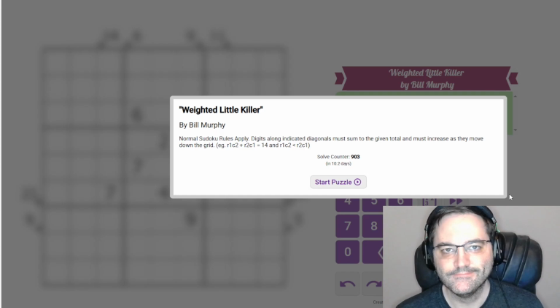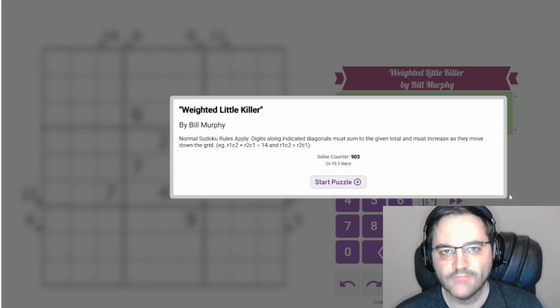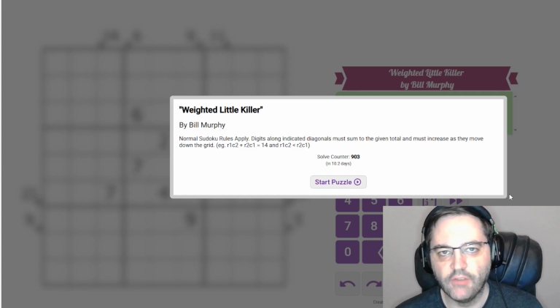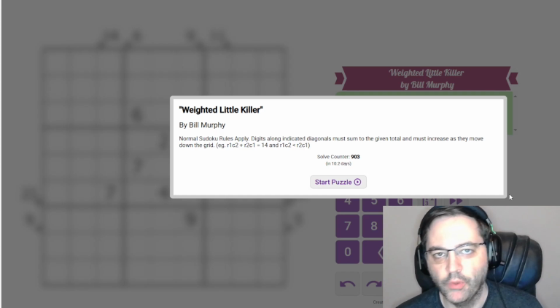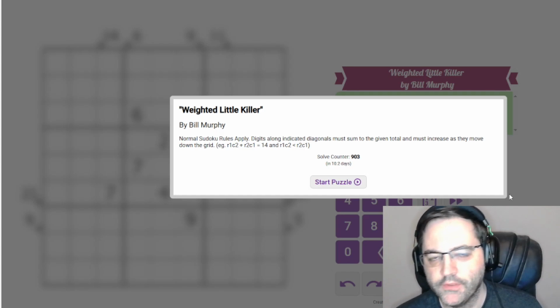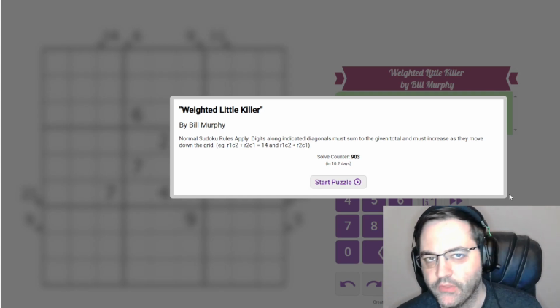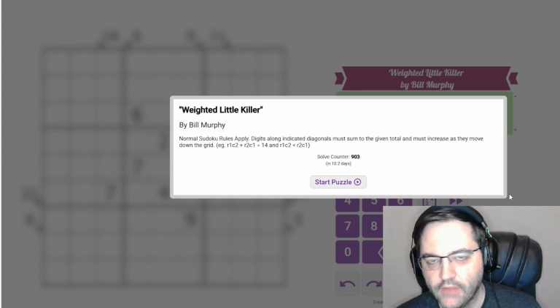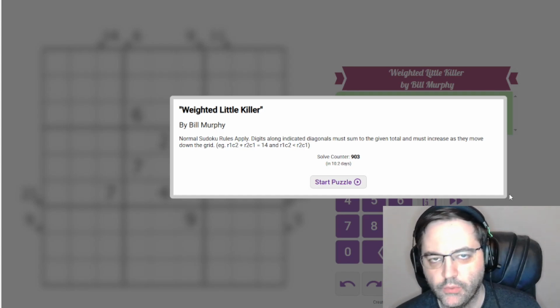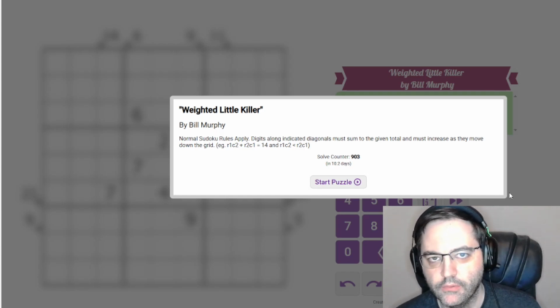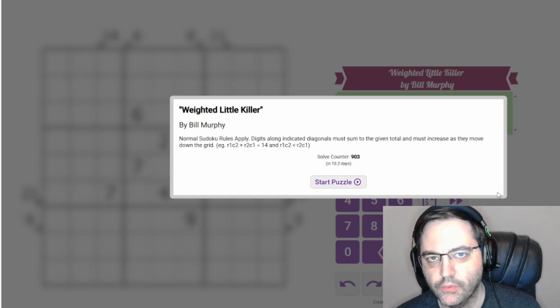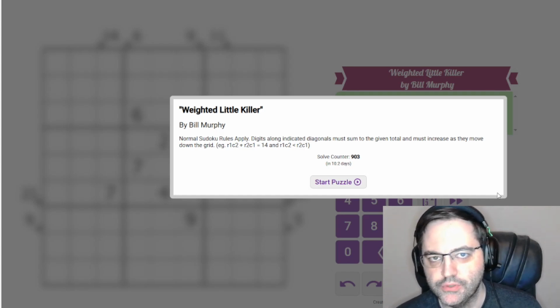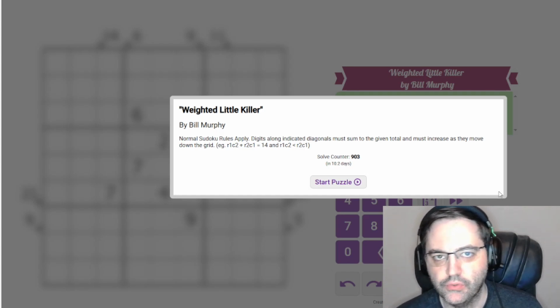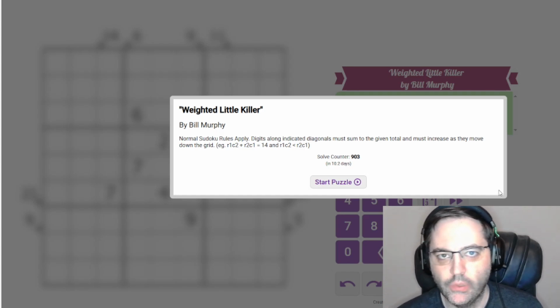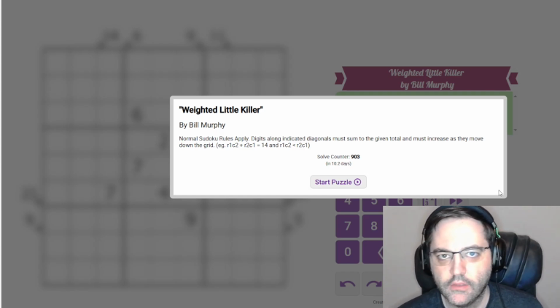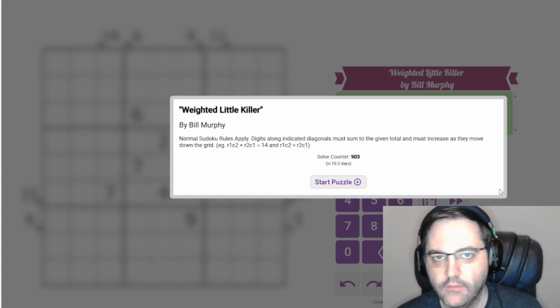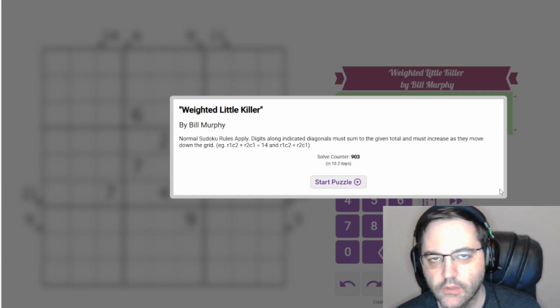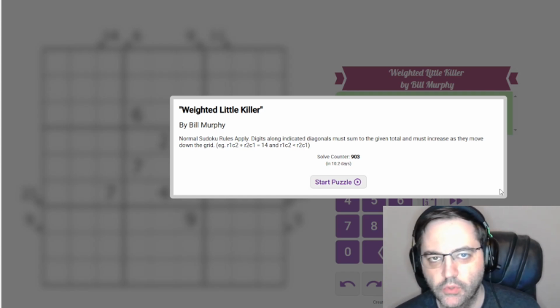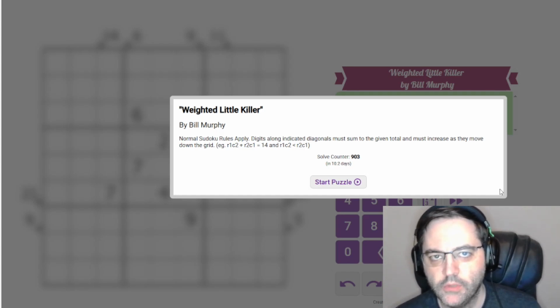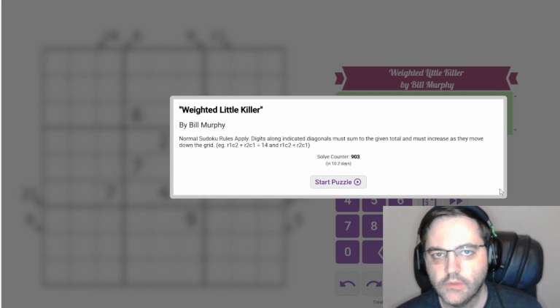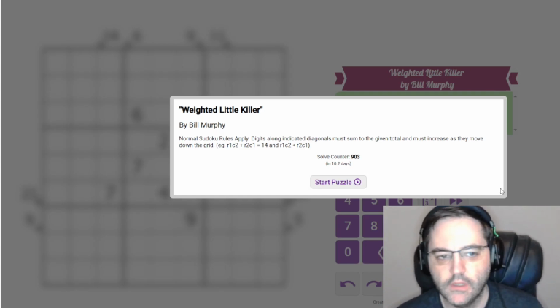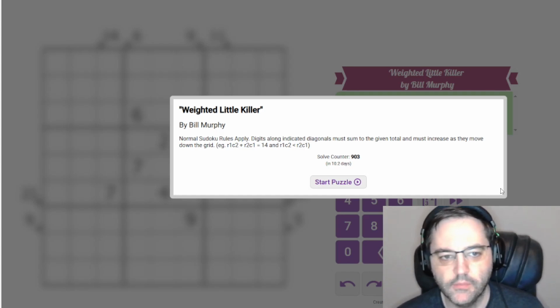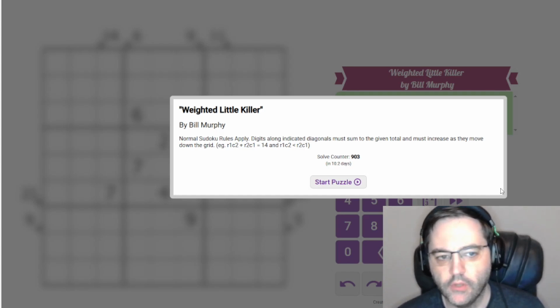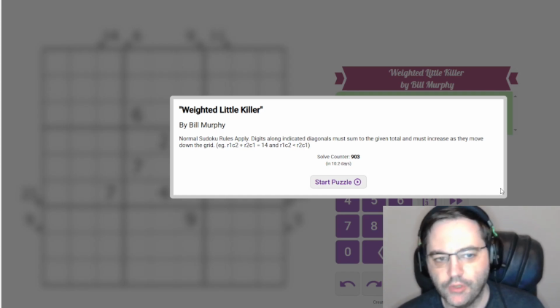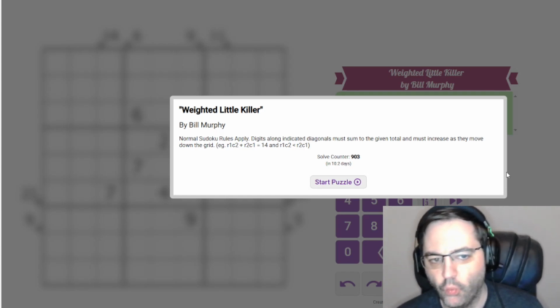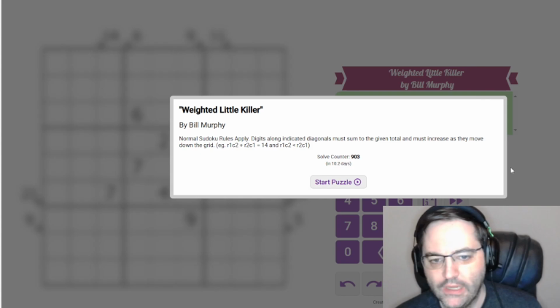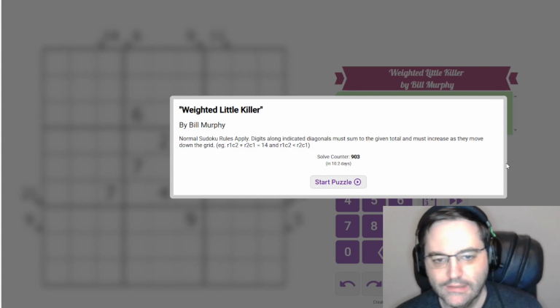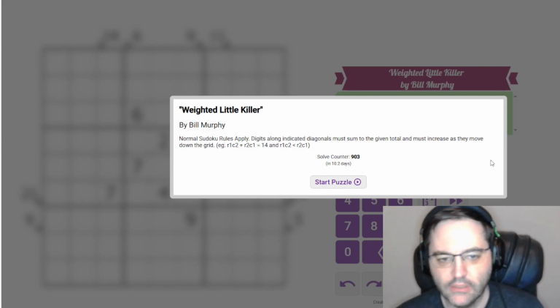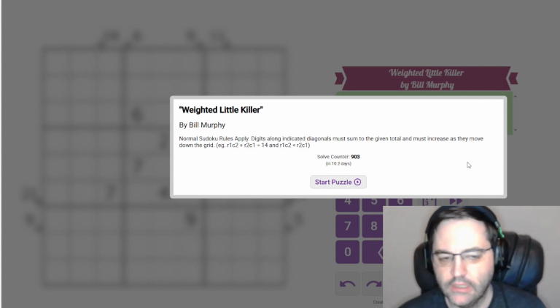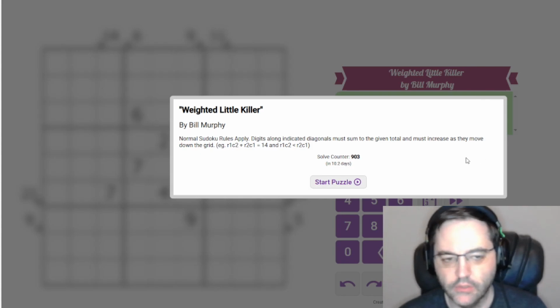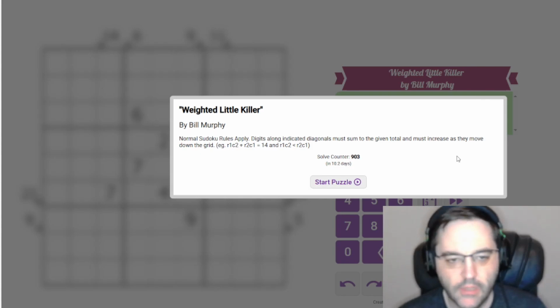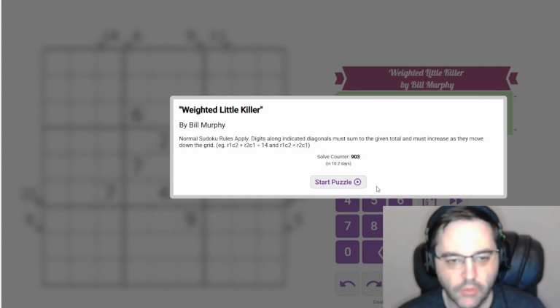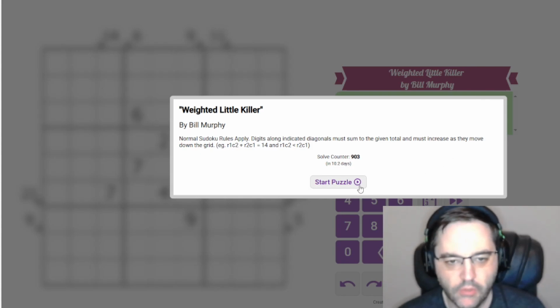Hi everyone, this is the Gas Walkthrough for June 20th. I'm Philip Newman. Today I'm solving Weighted Little Killer by Bill Murphy.